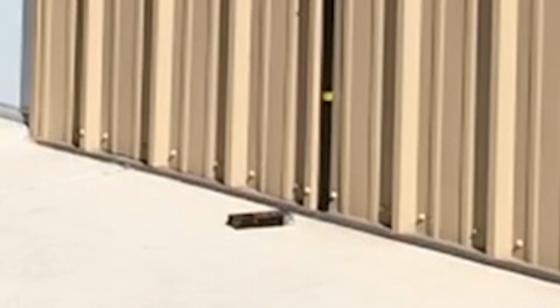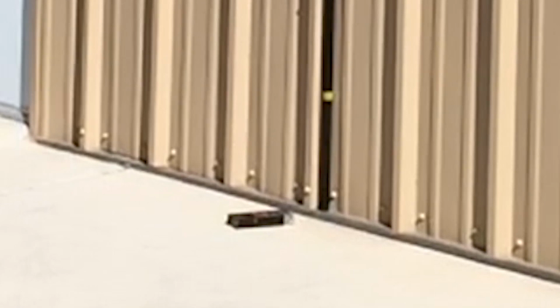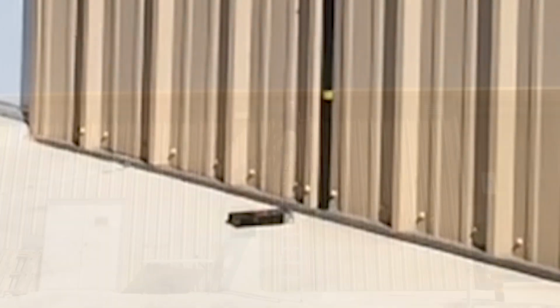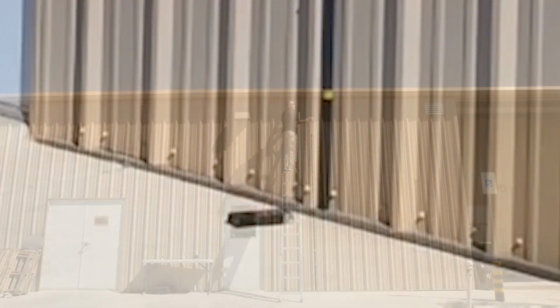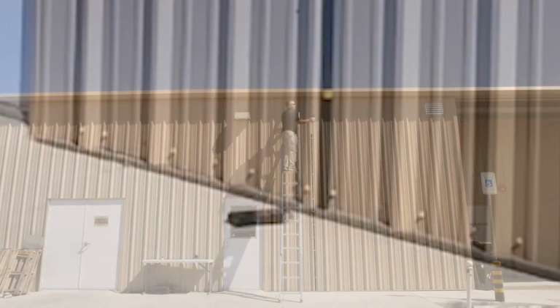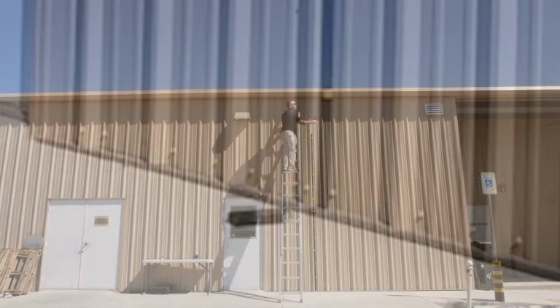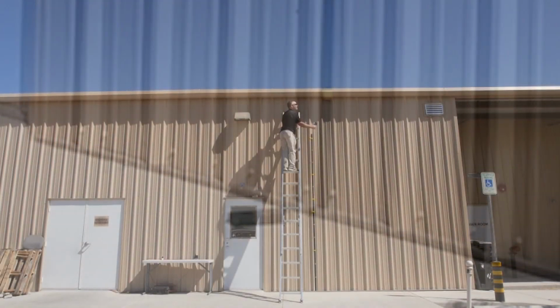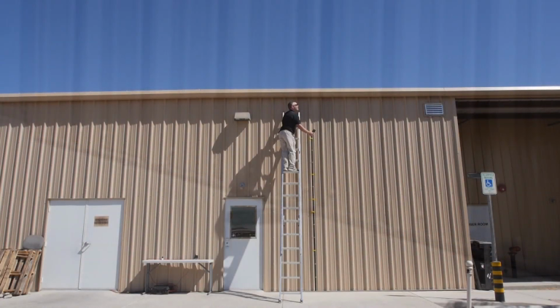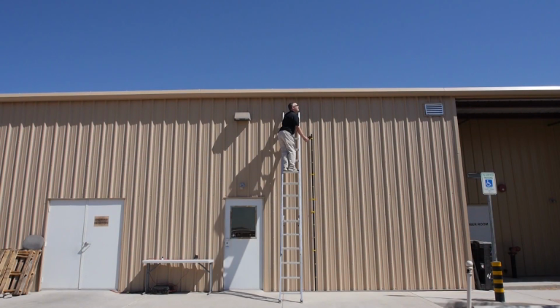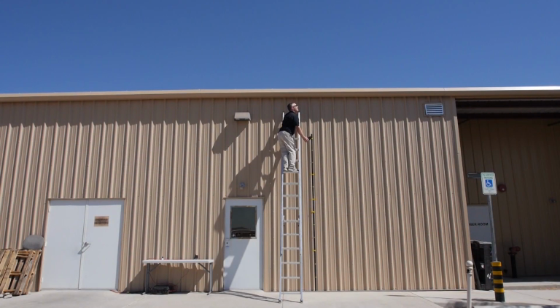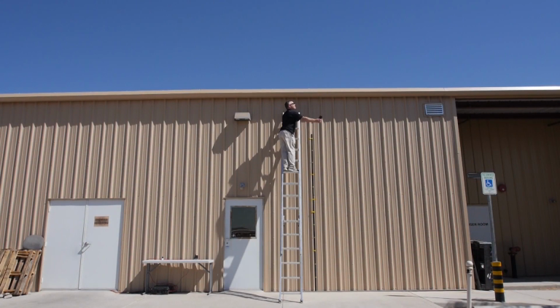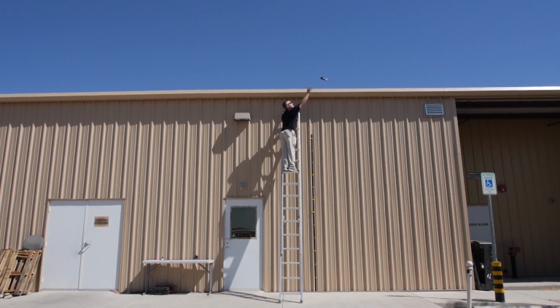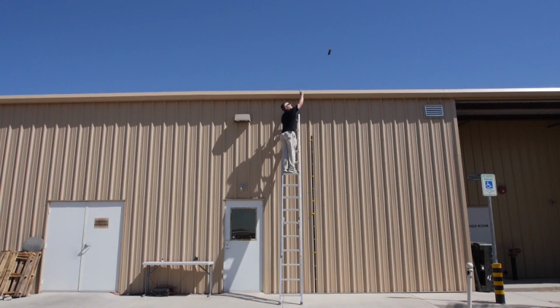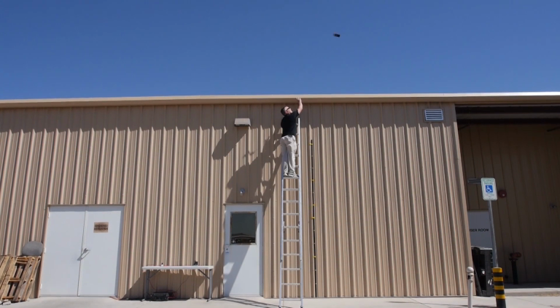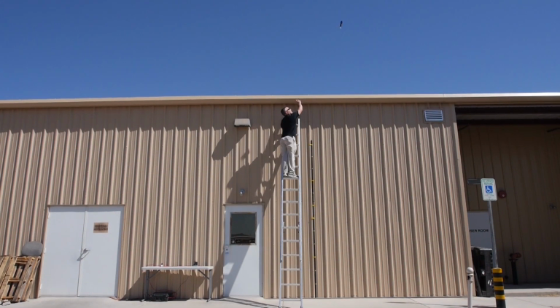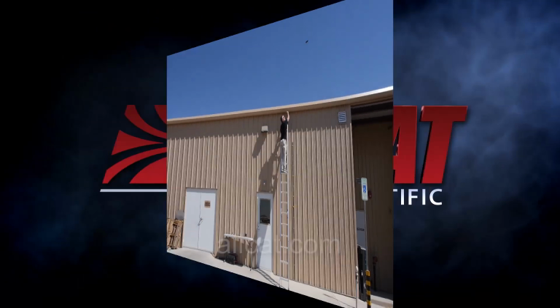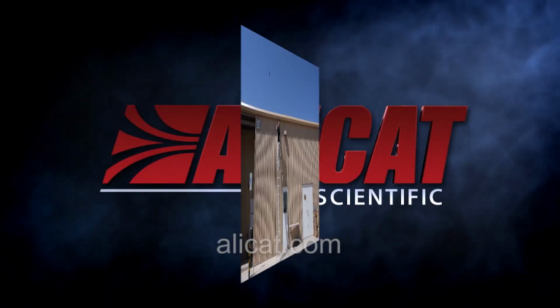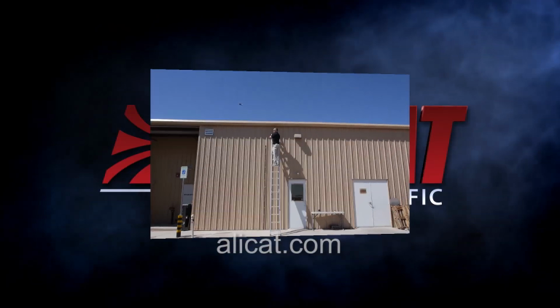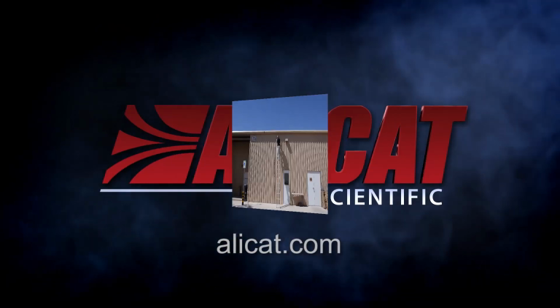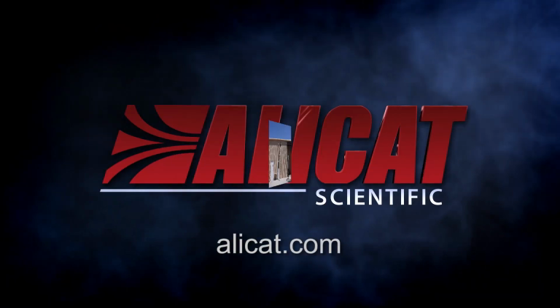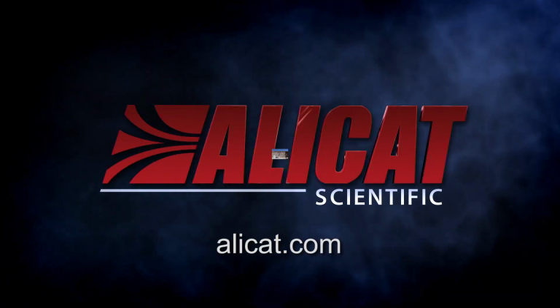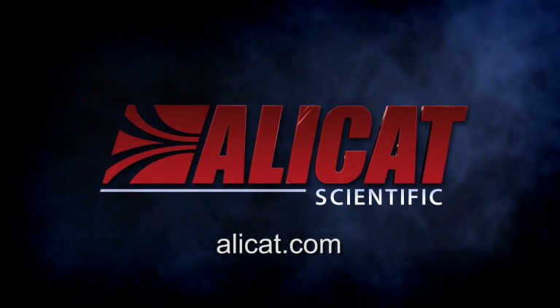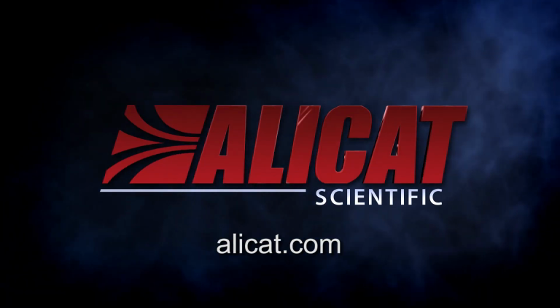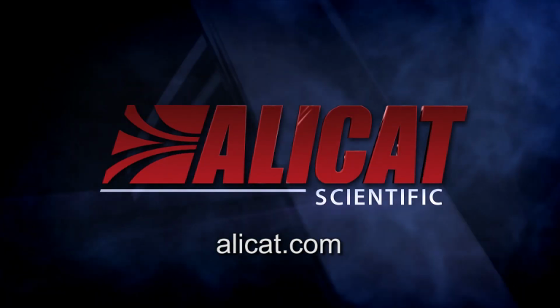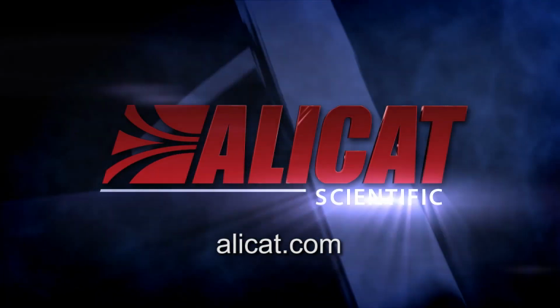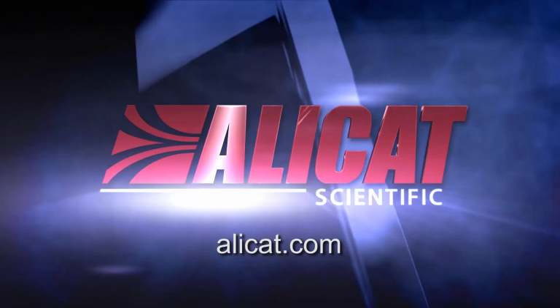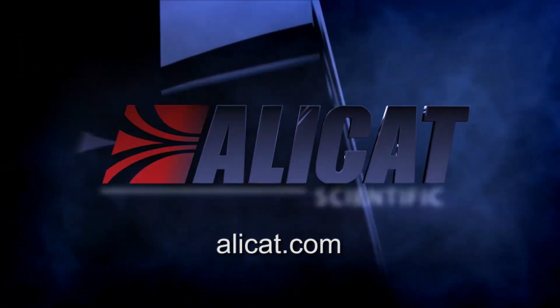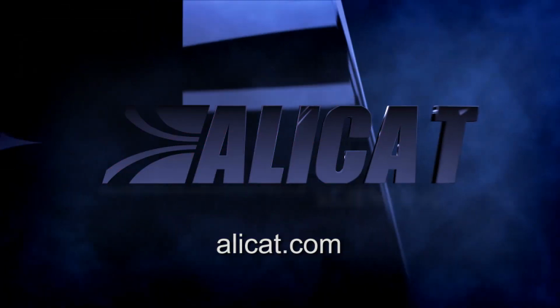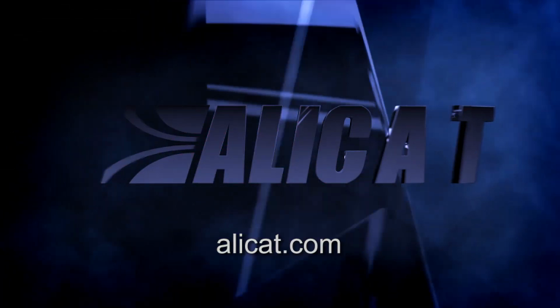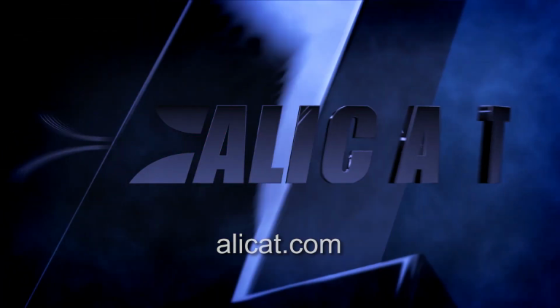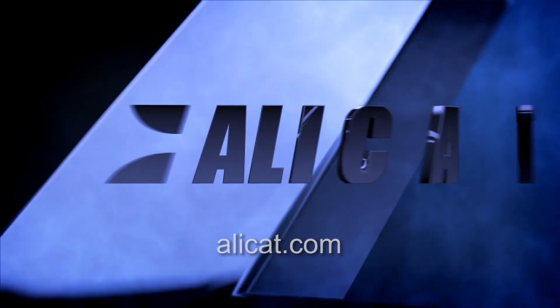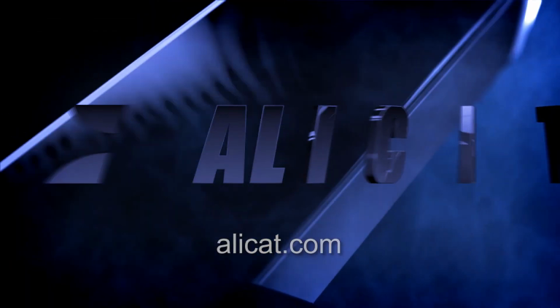Brought to you by AlleyCat — the fastest flow controller company in the world.